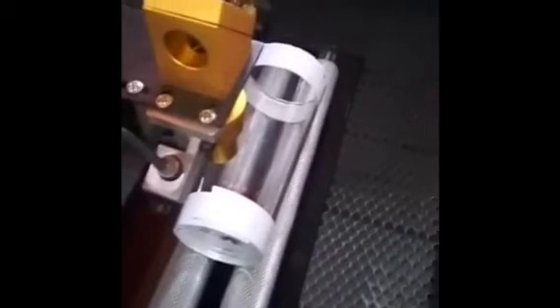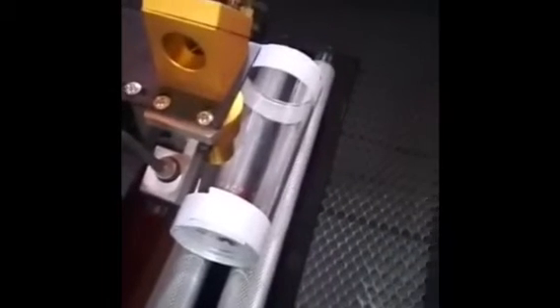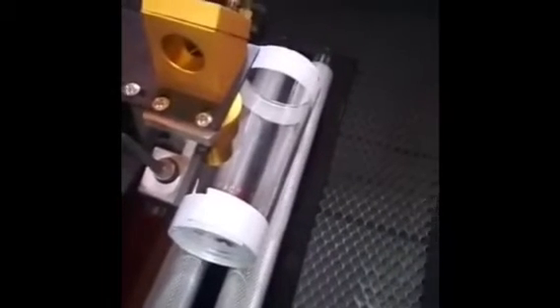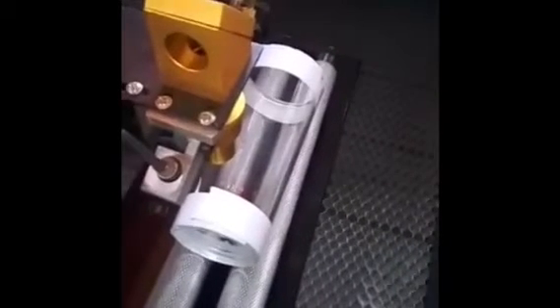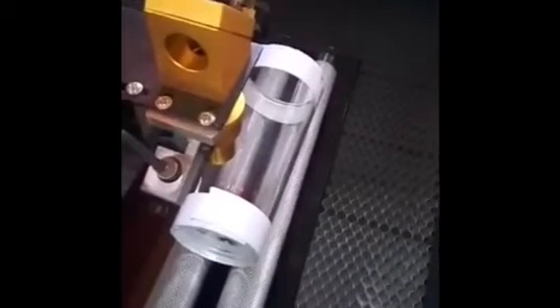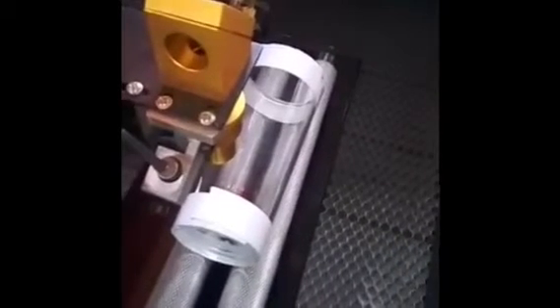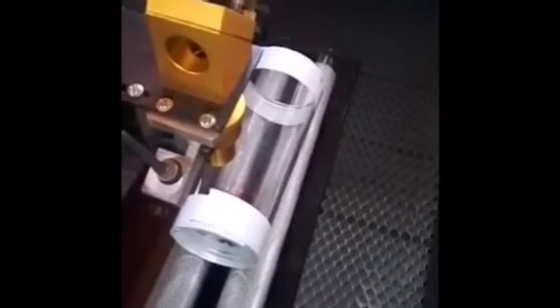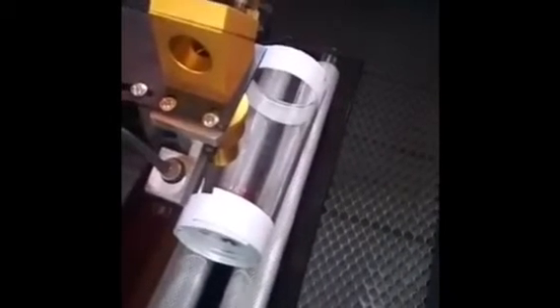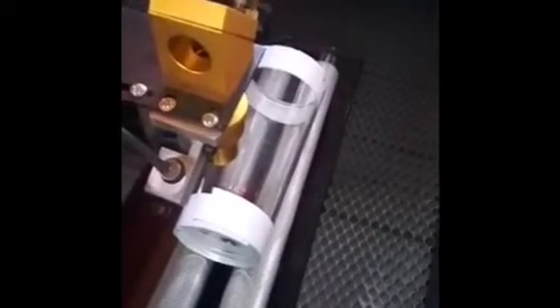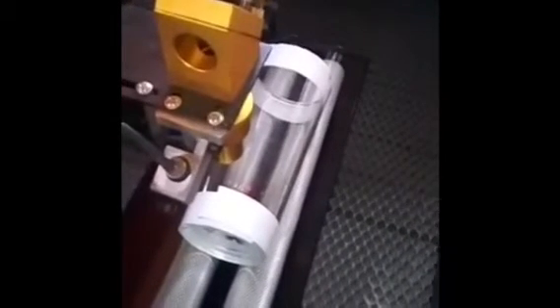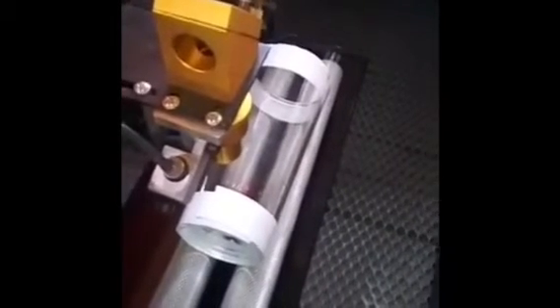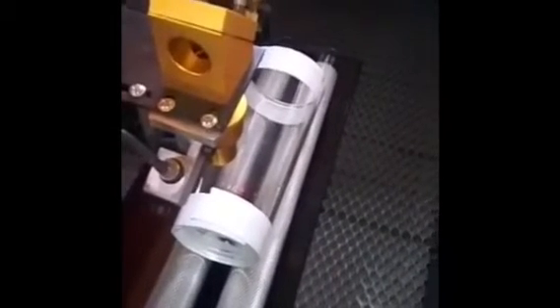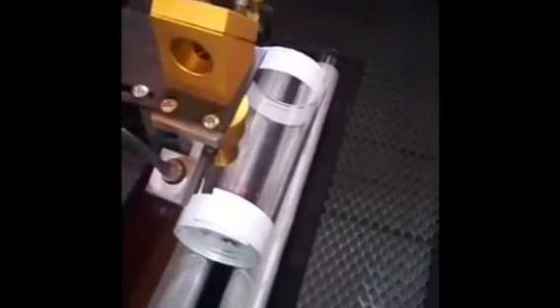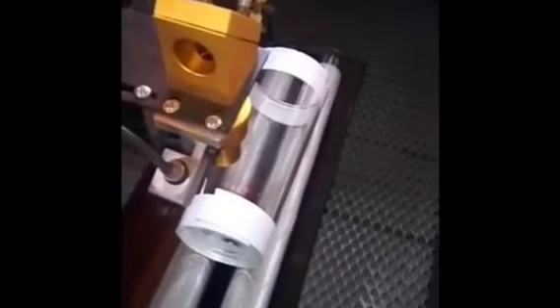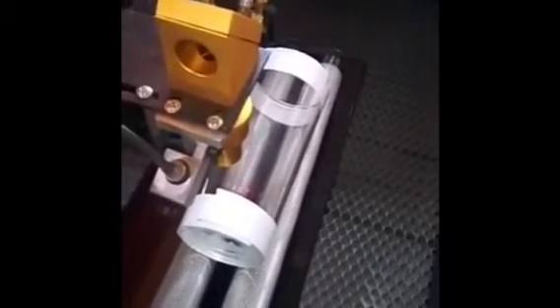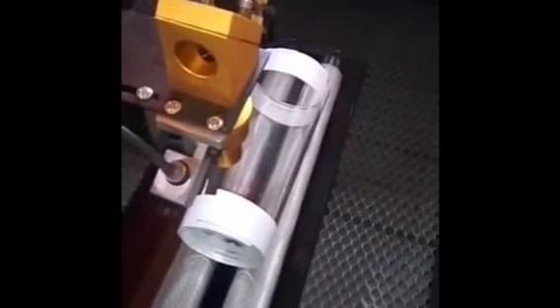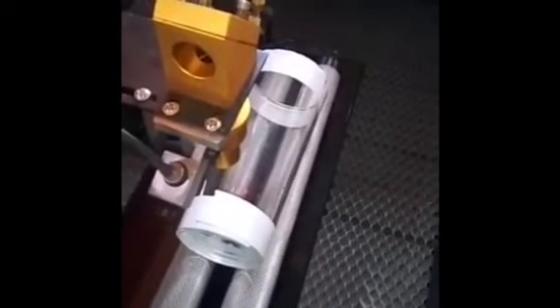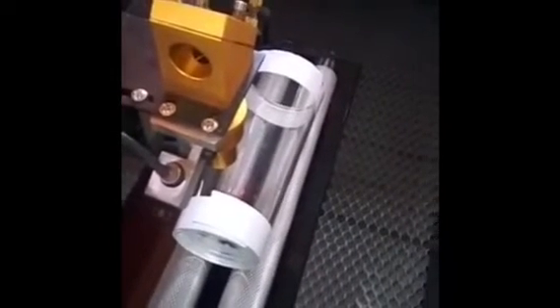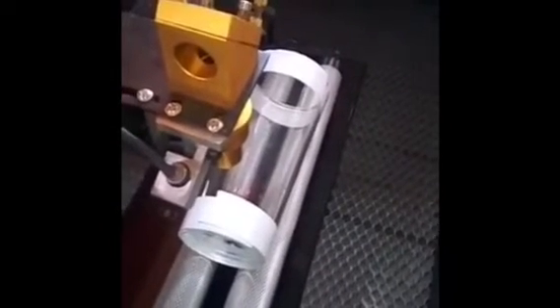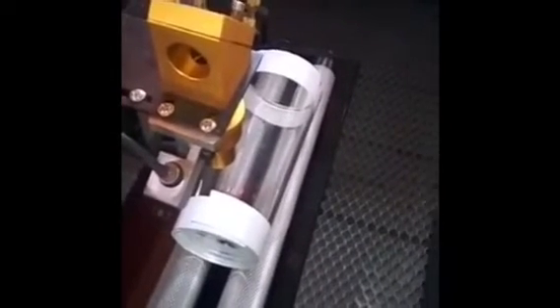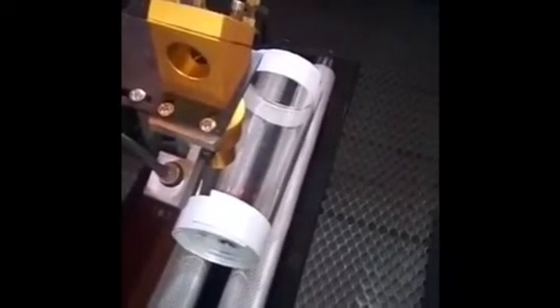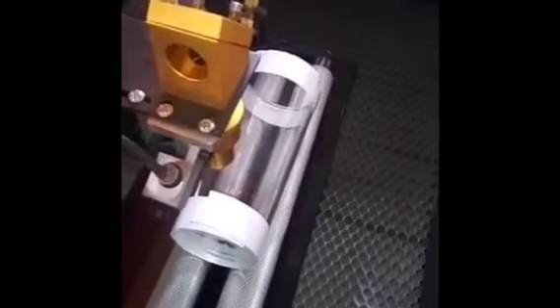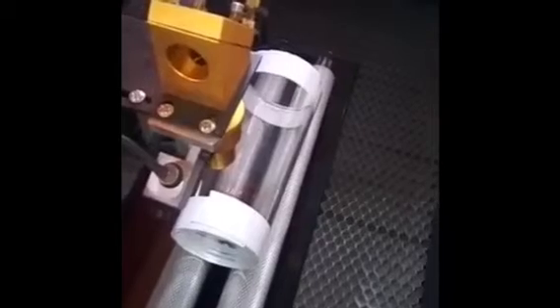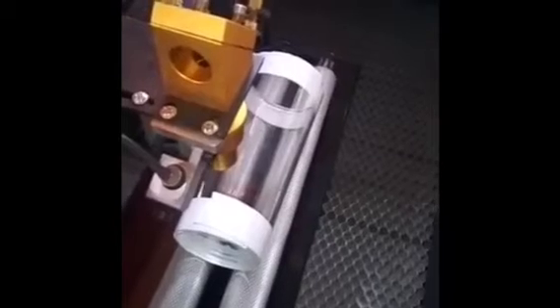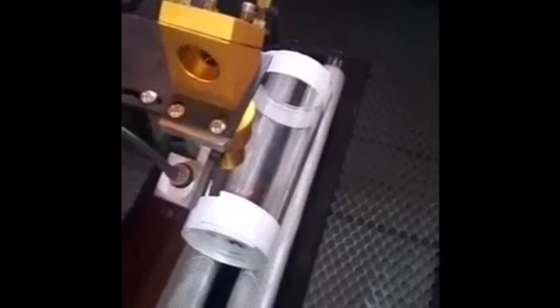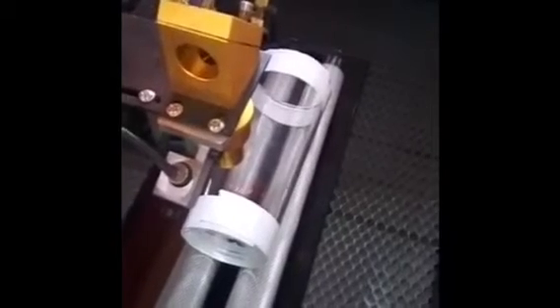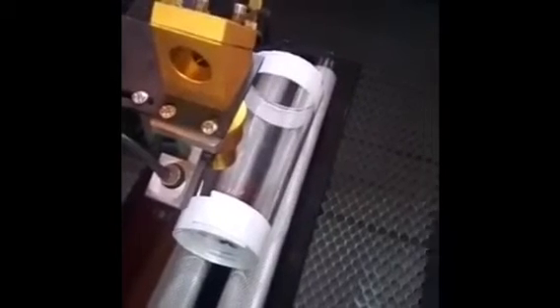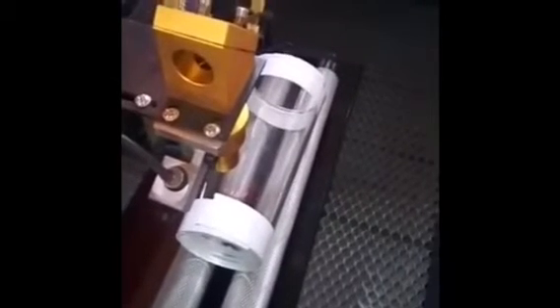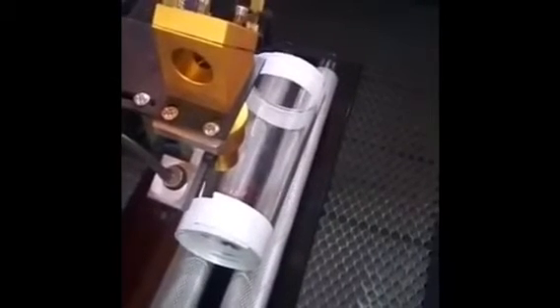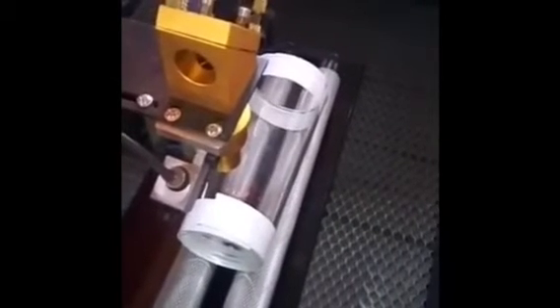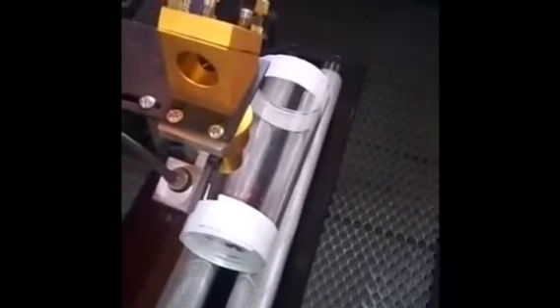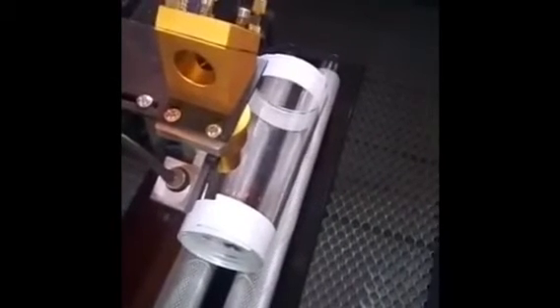We're now going to be engraving the glass. We've set the power to 20% and the speed to 250 millimeters per second, and we're about to start now.